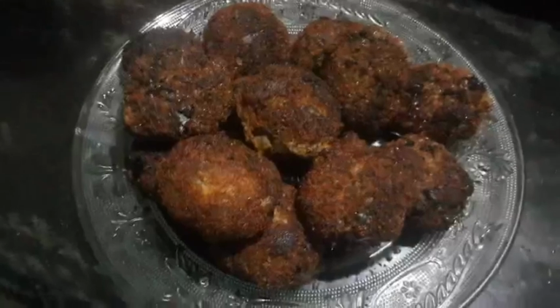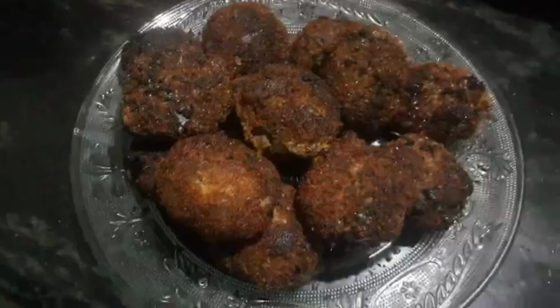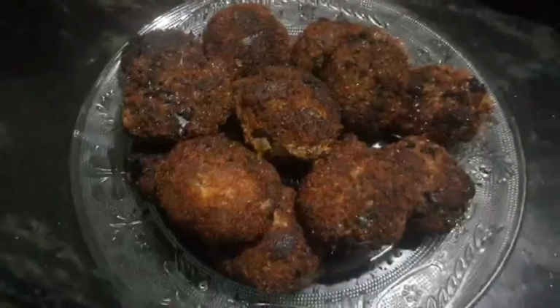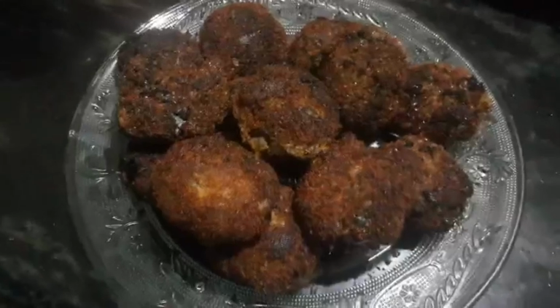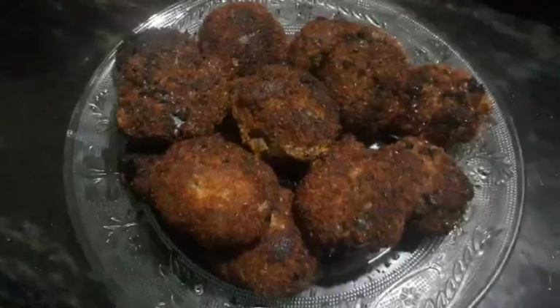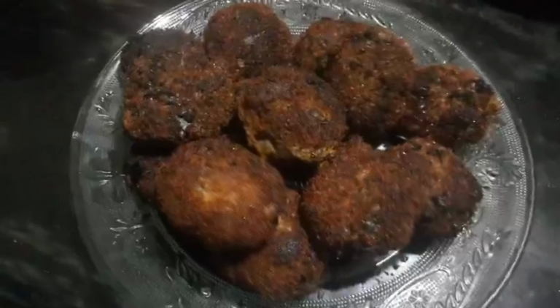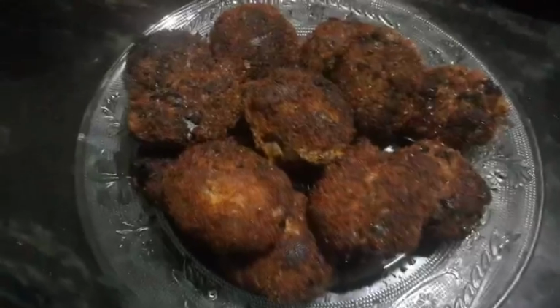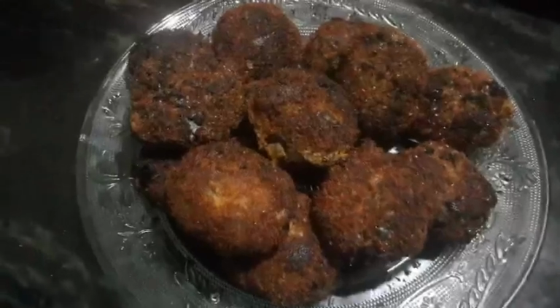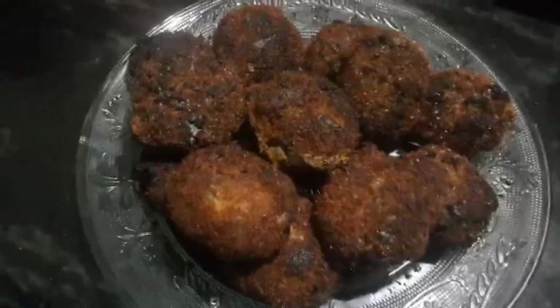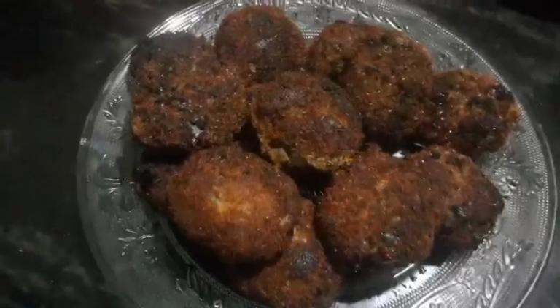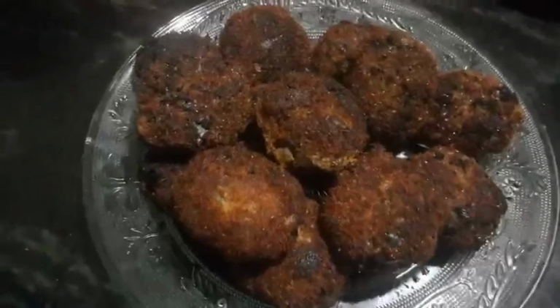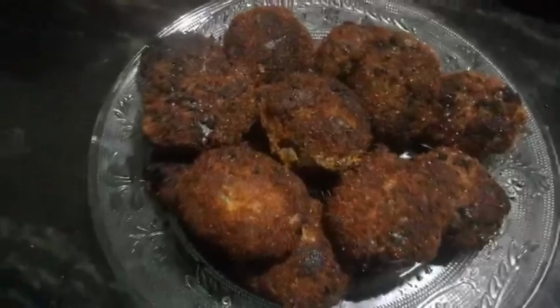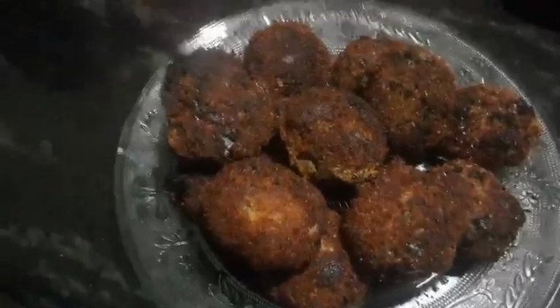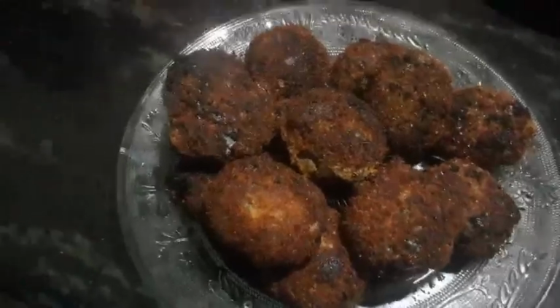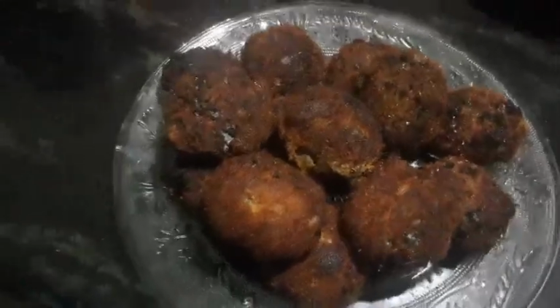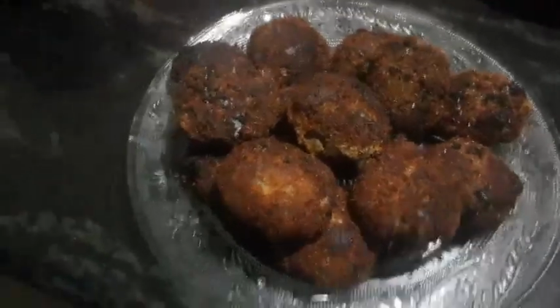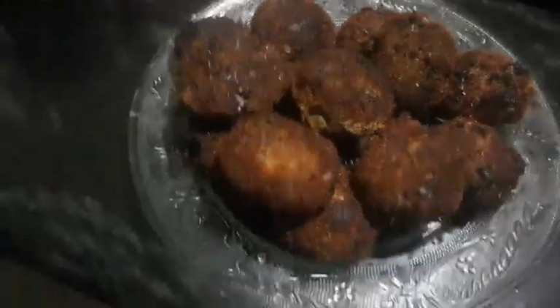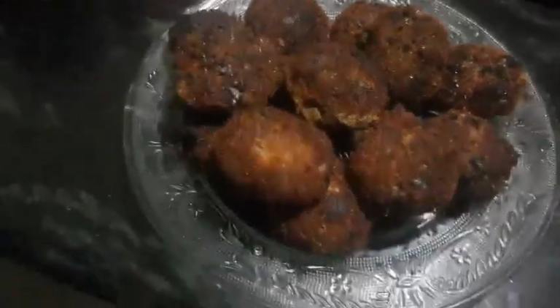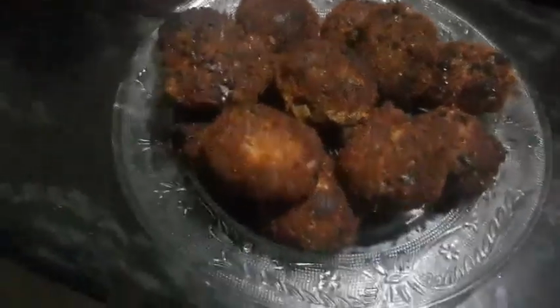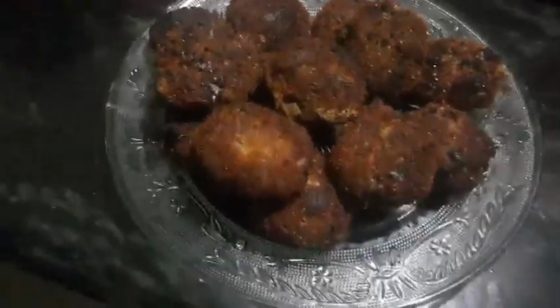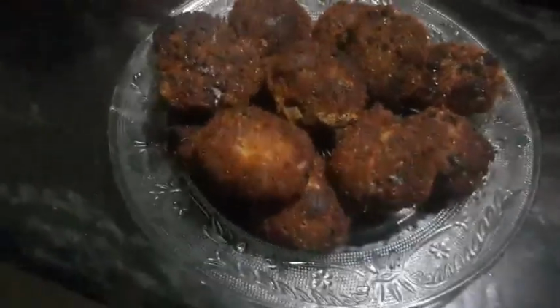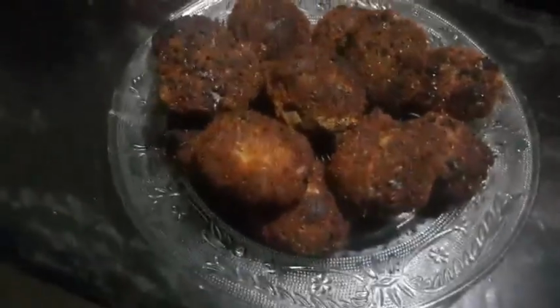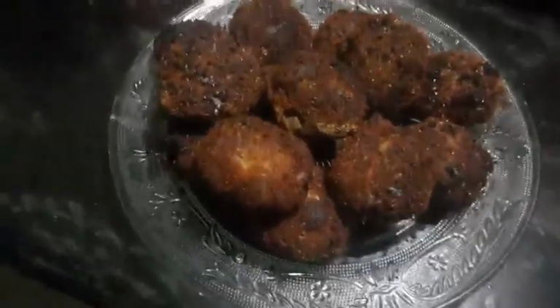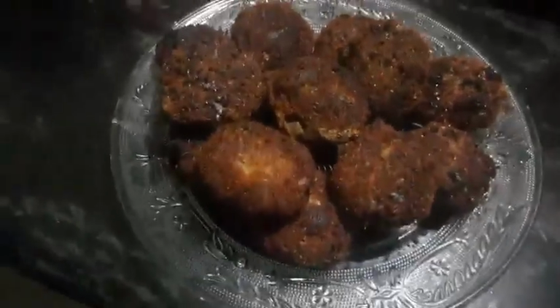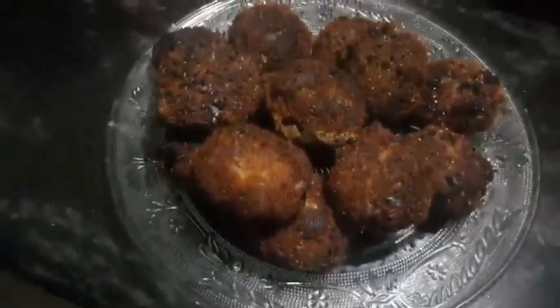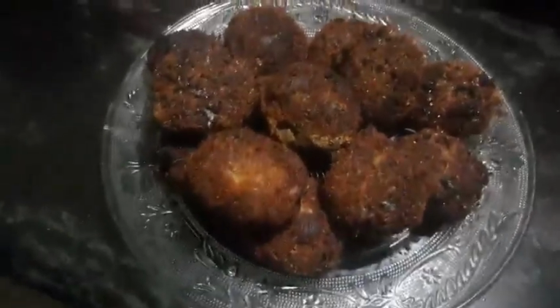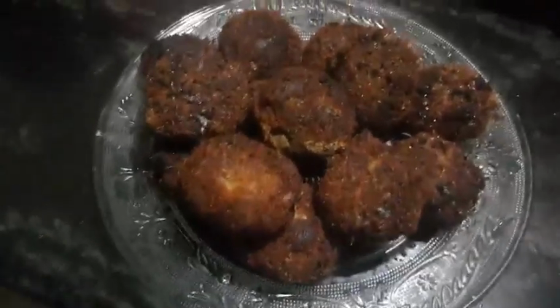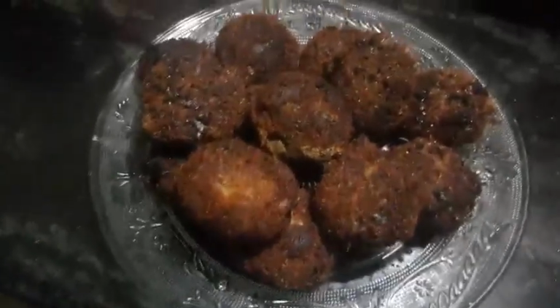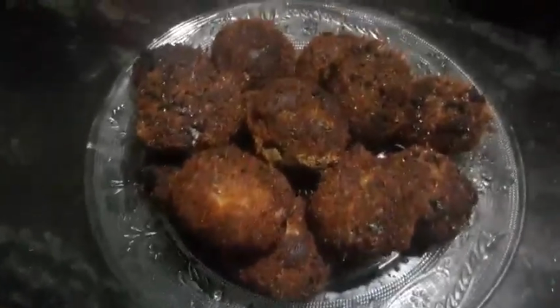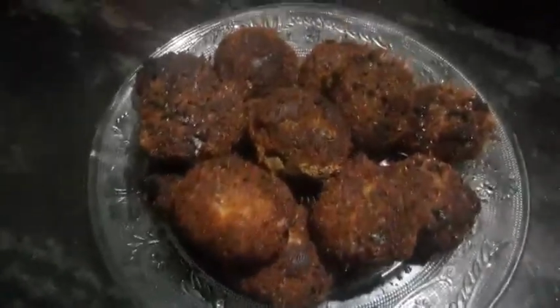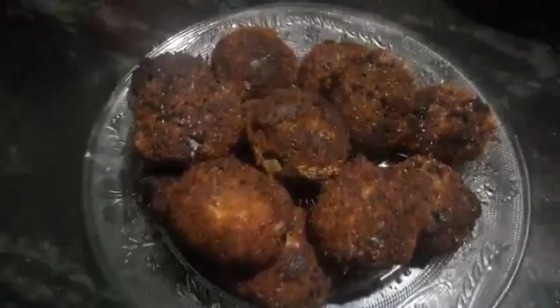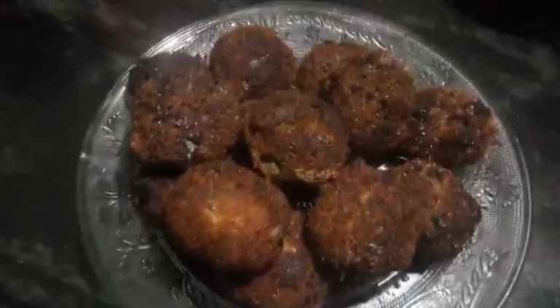Hi guys! Our recommended beef cutlet. We are learning to cover our video.